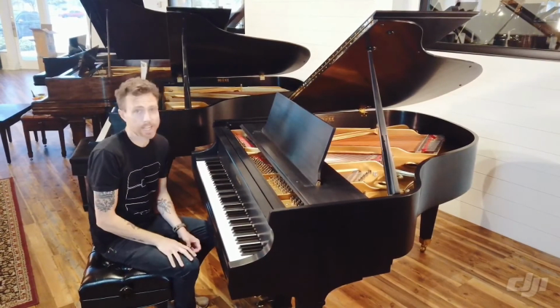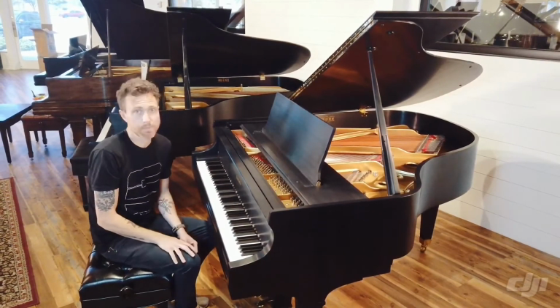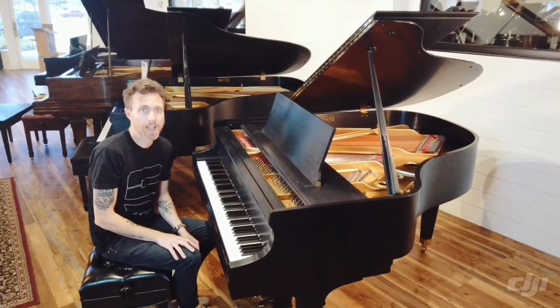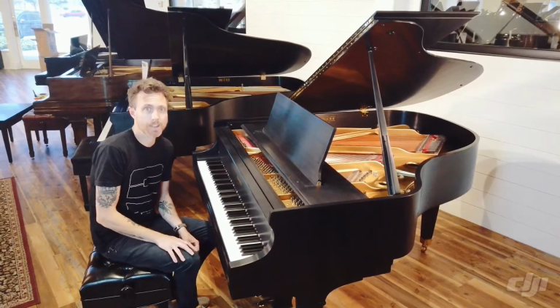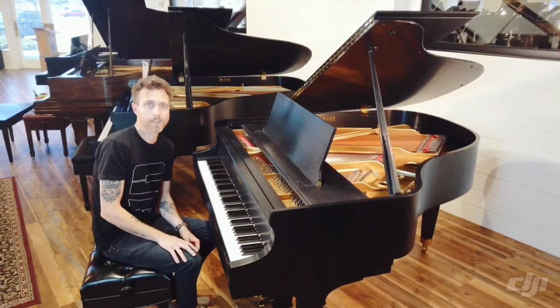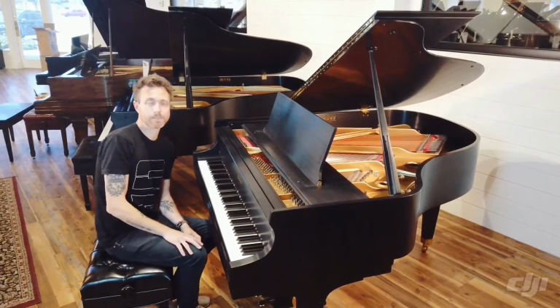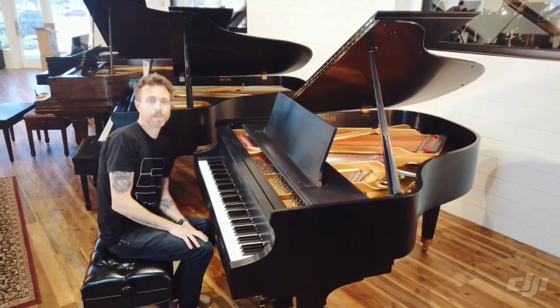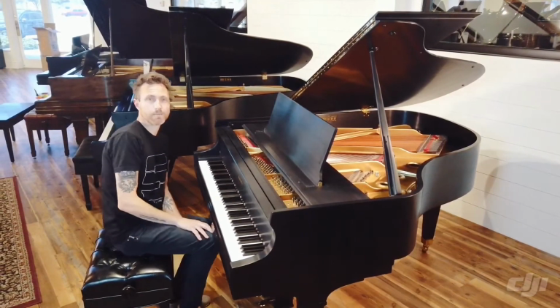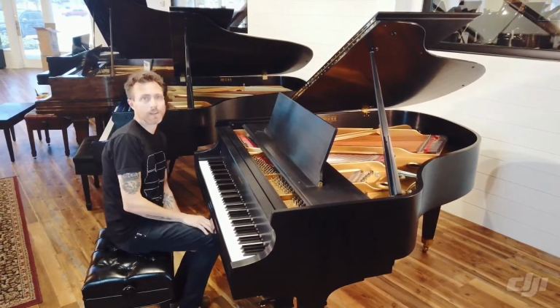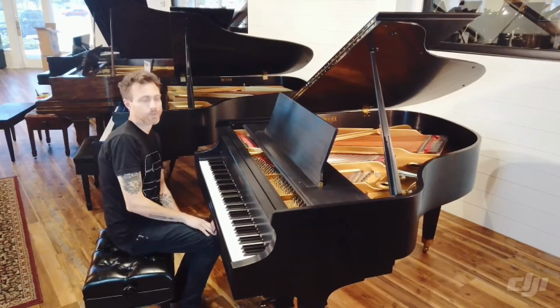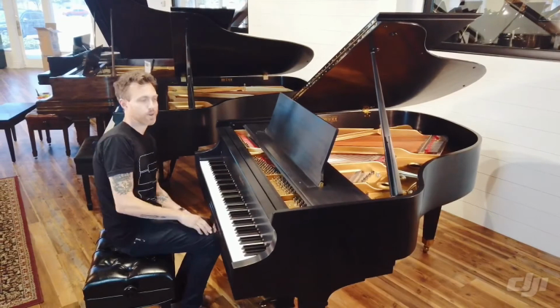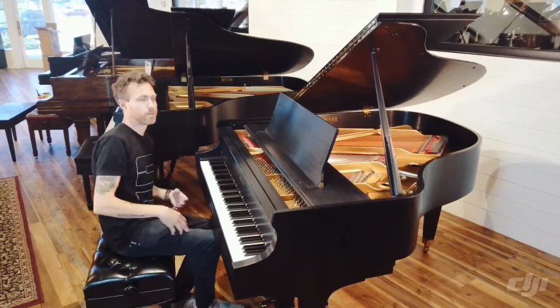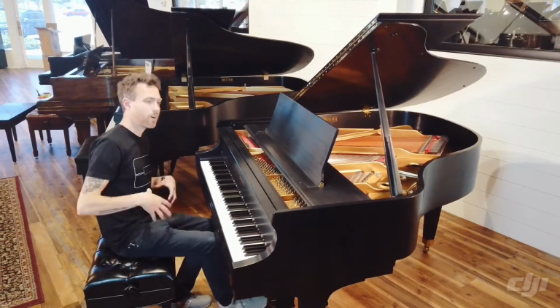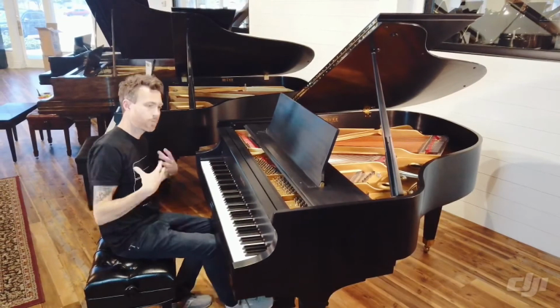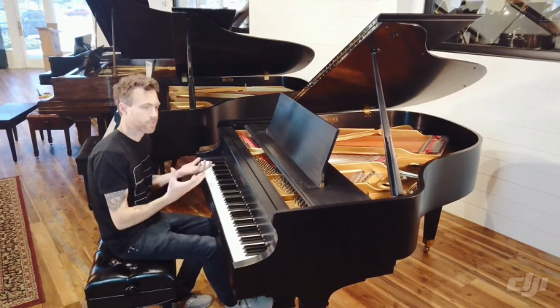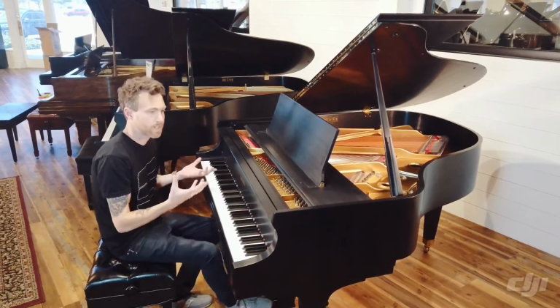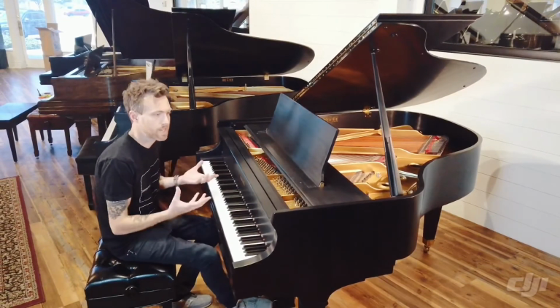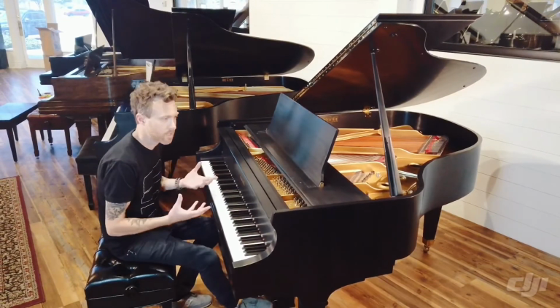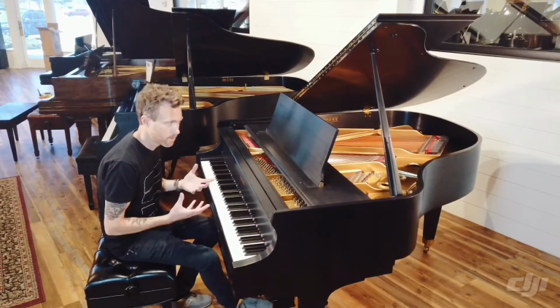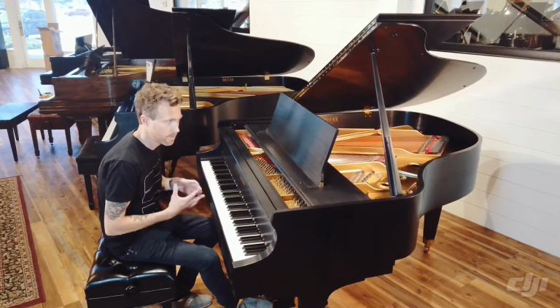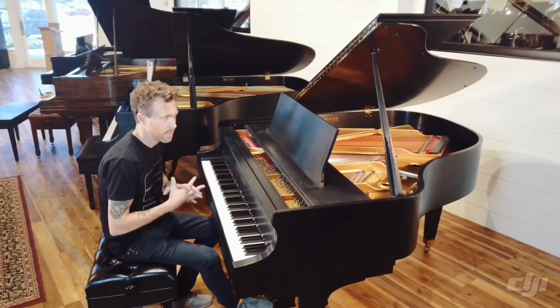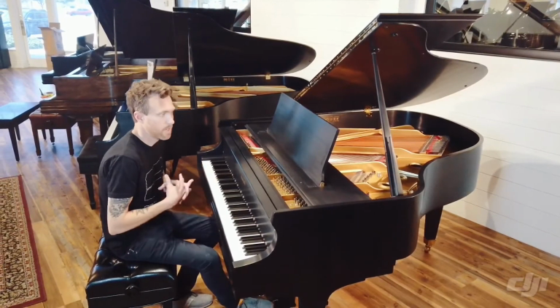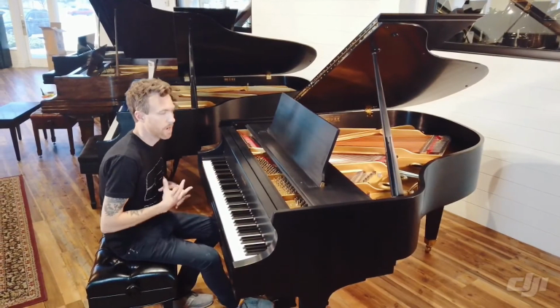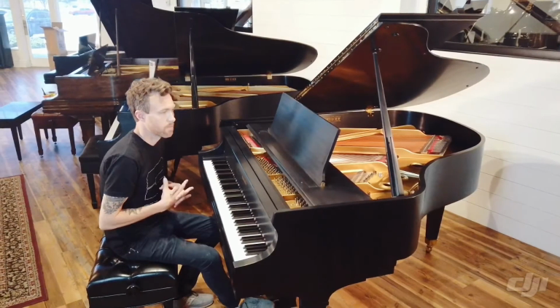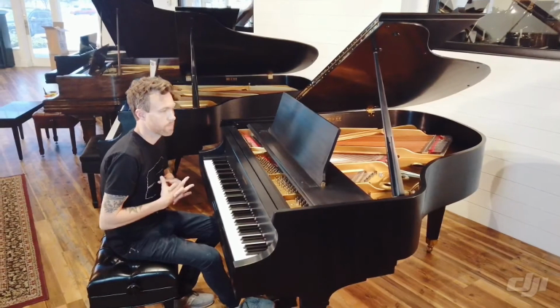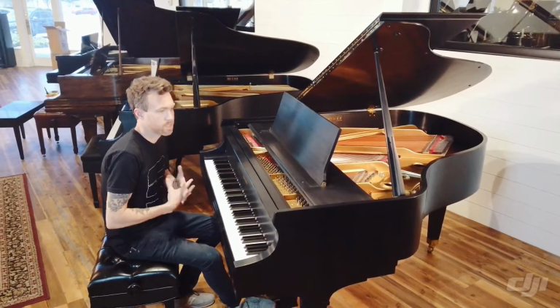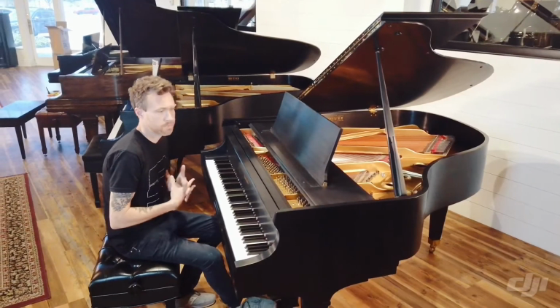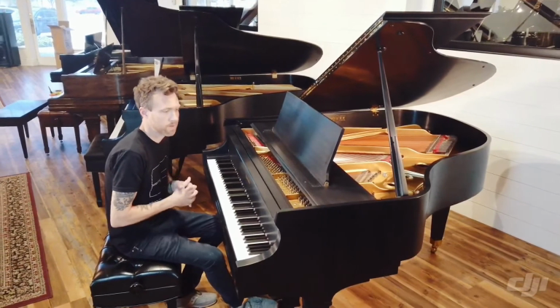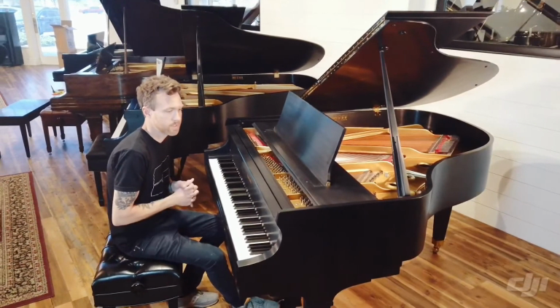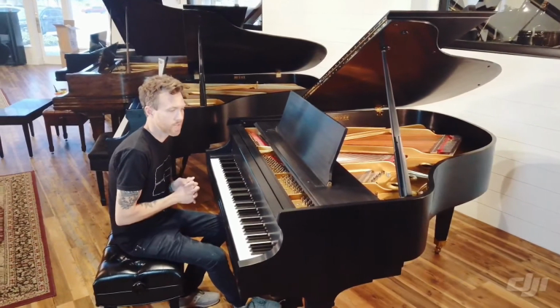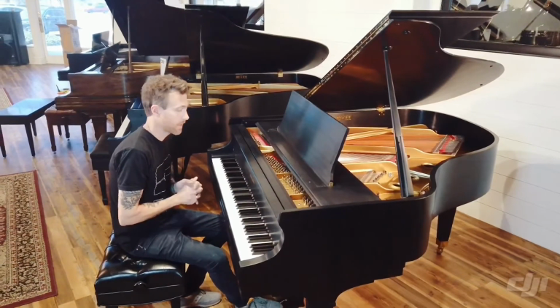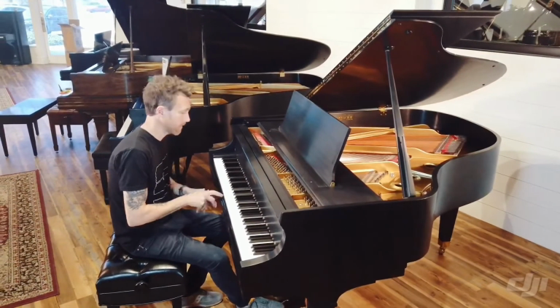Again, I'm not the best piano player in the world, but hopefully this will kind of show you what this piano can sound like.